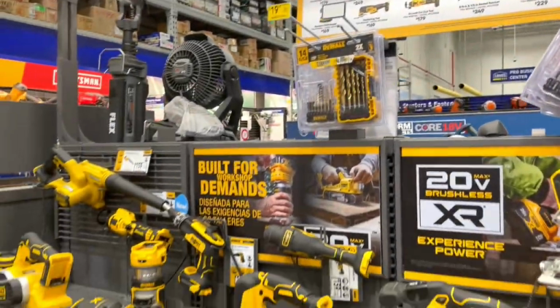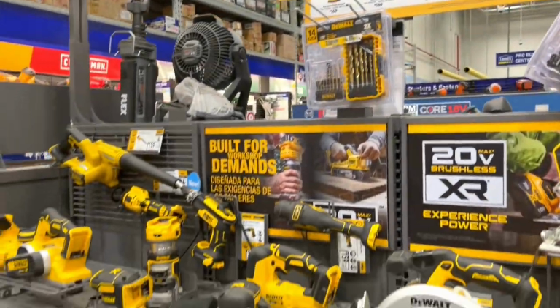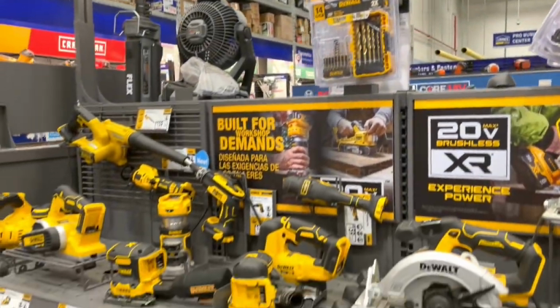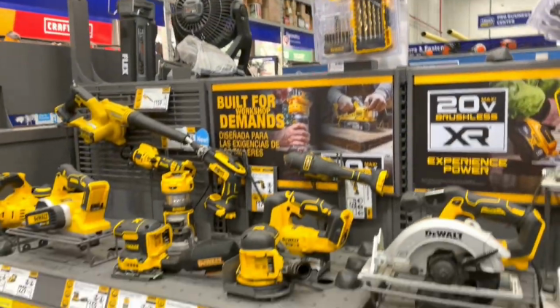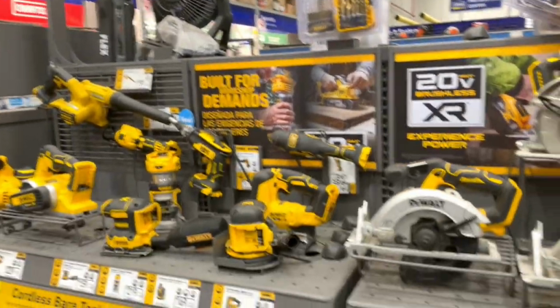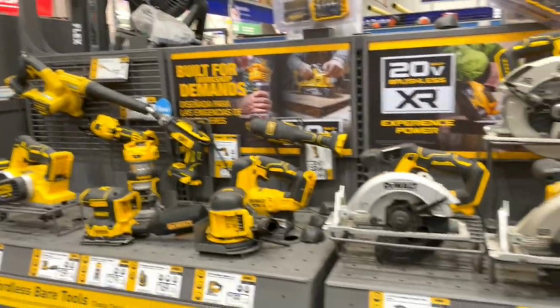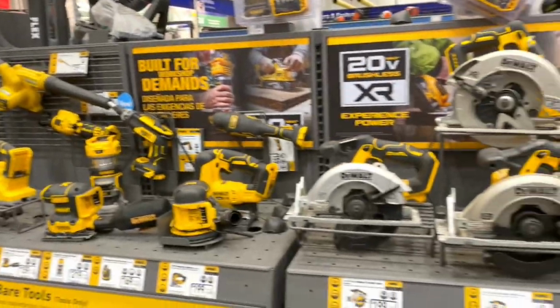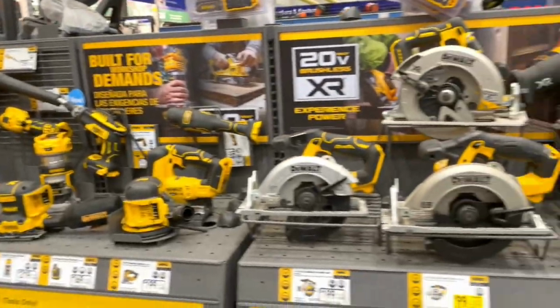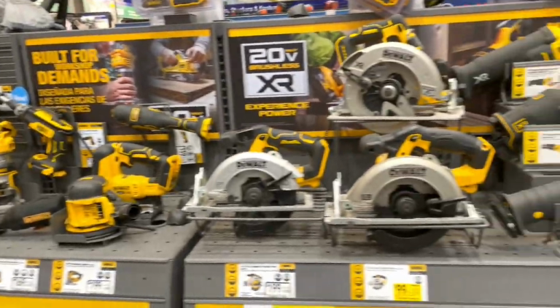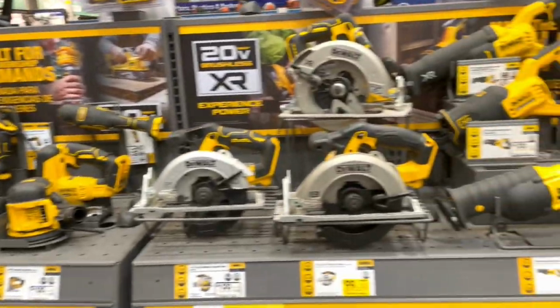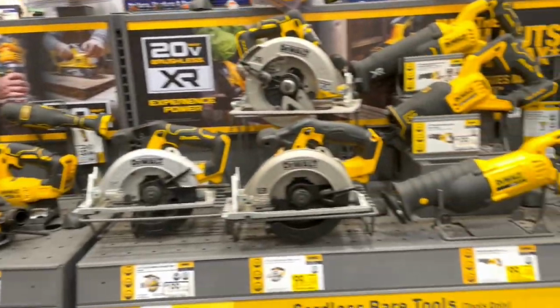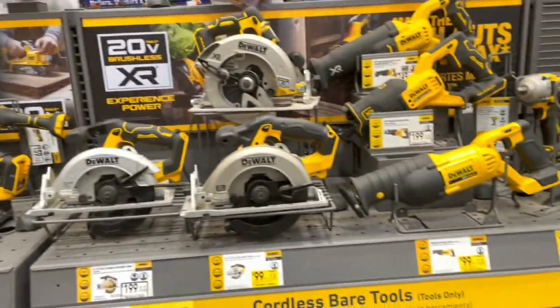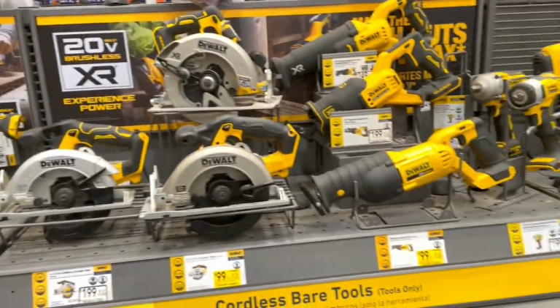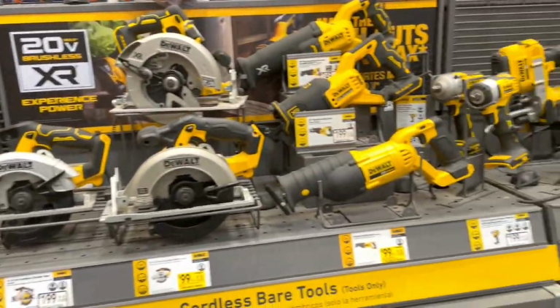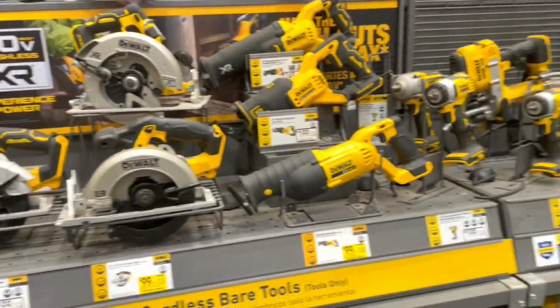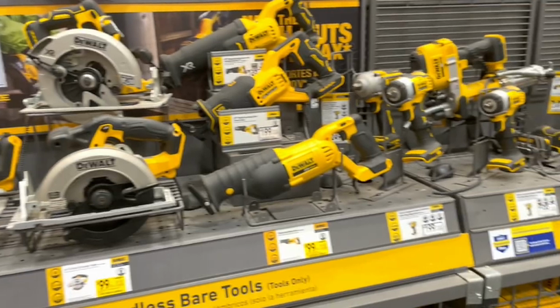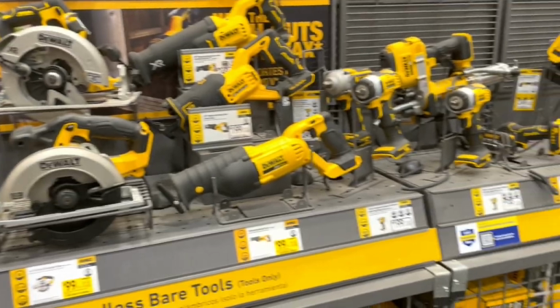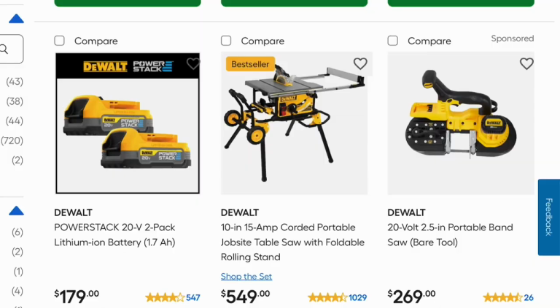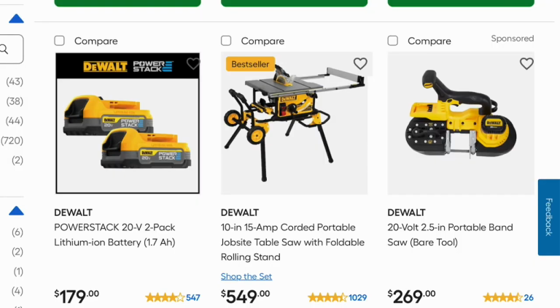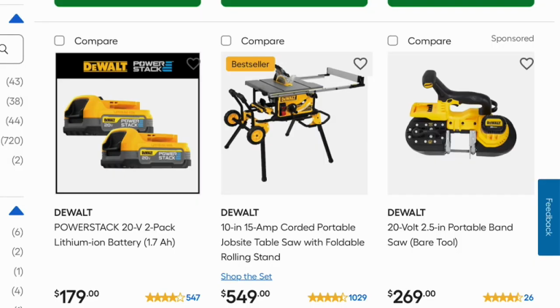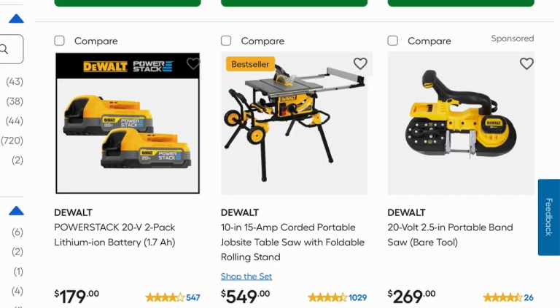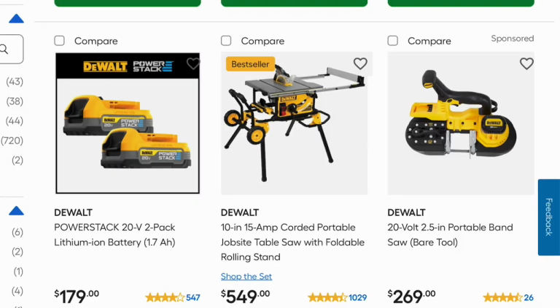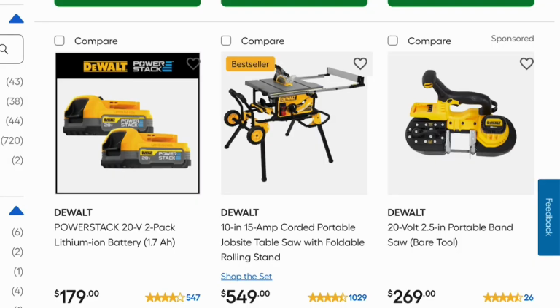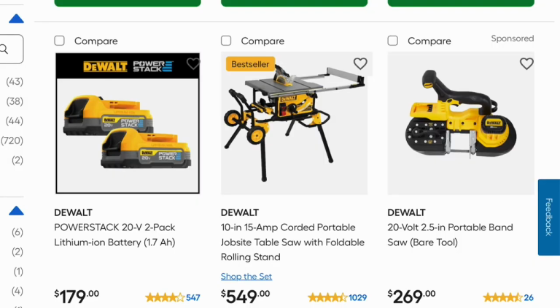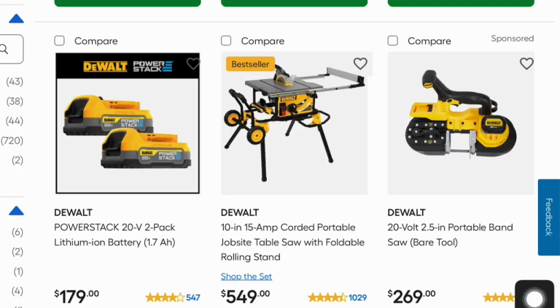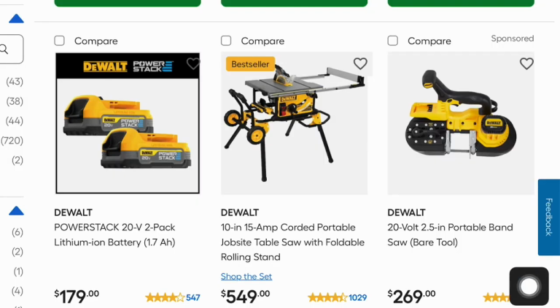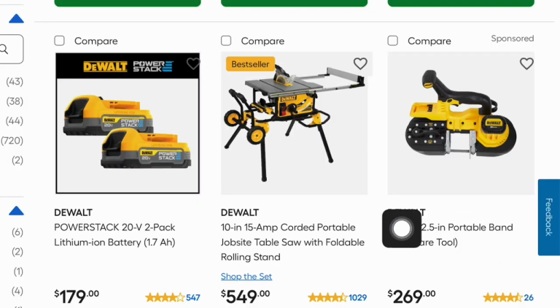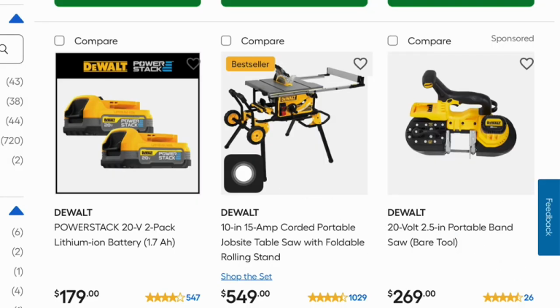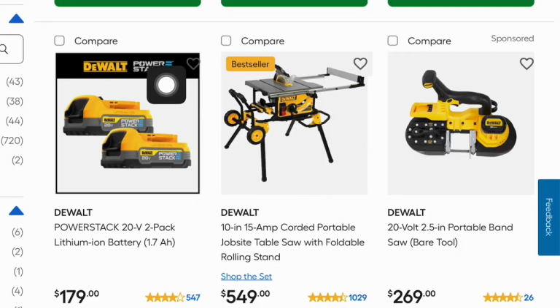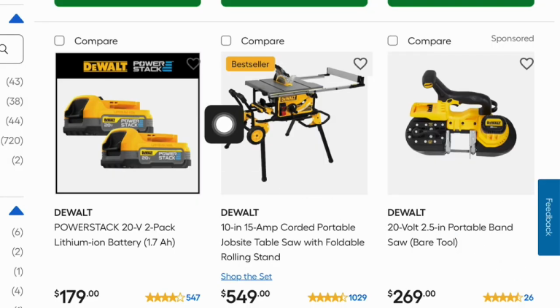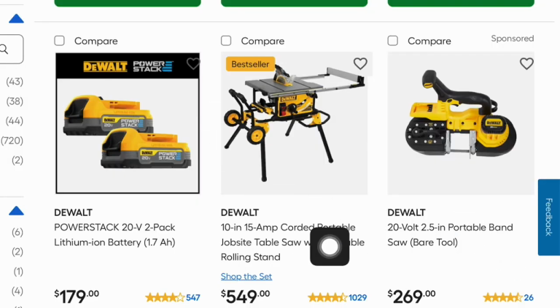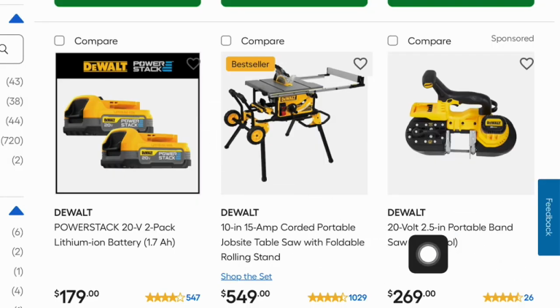This is the DeWalt Power Stack. You can pick that up for $179, but if you're getting a bare tool you're able to pick this up for free.